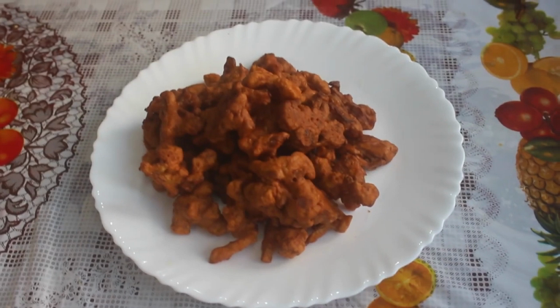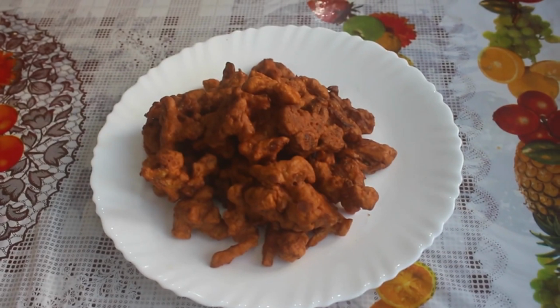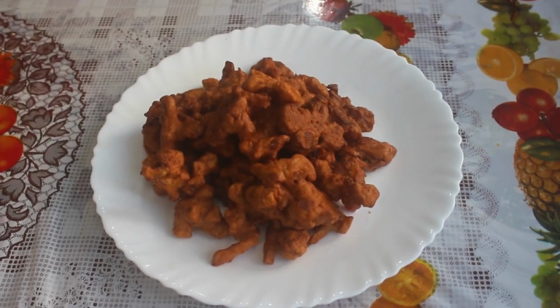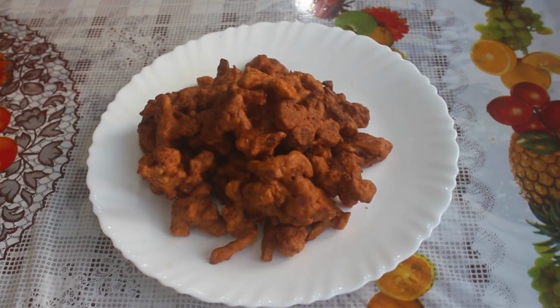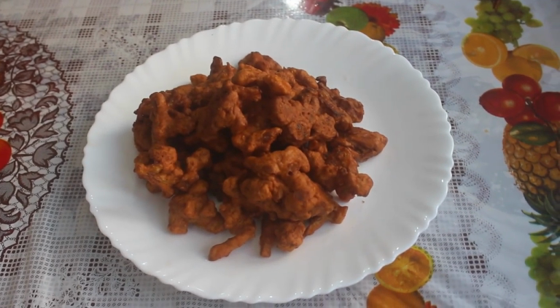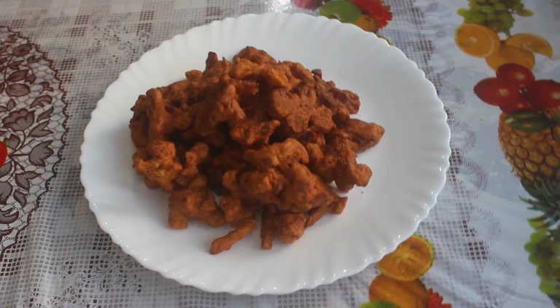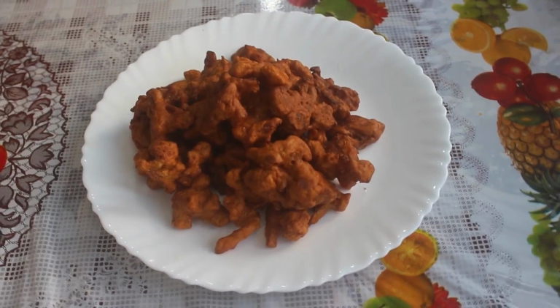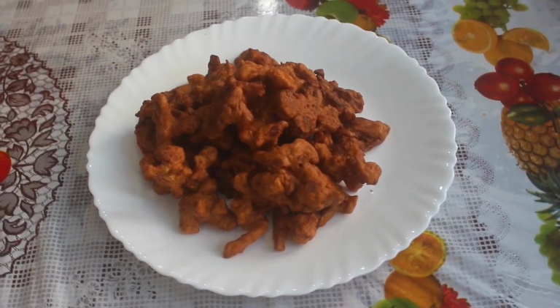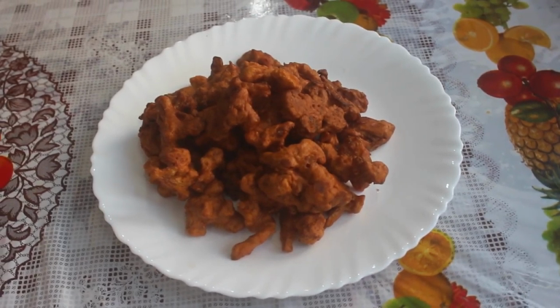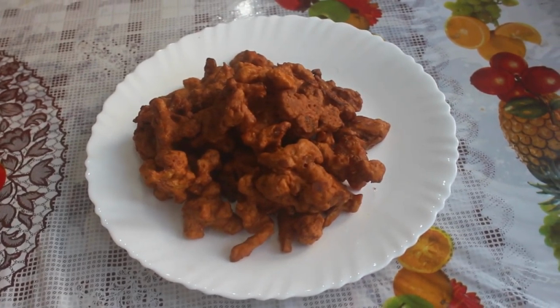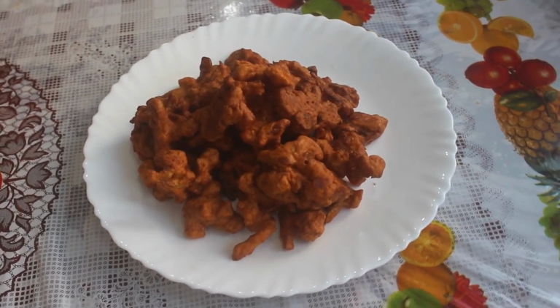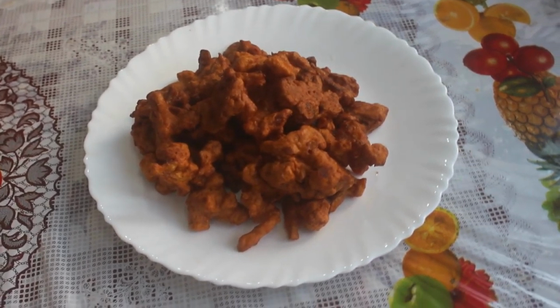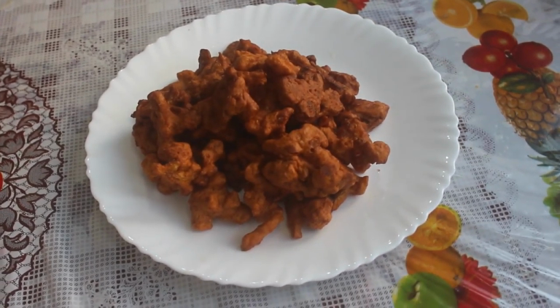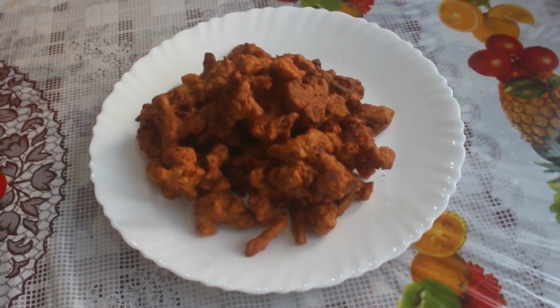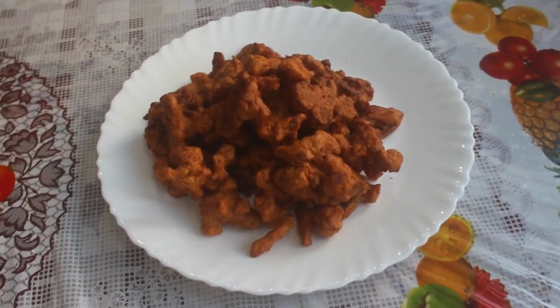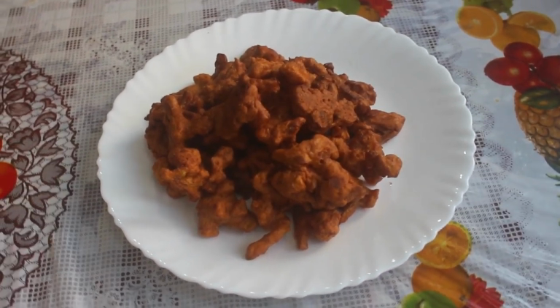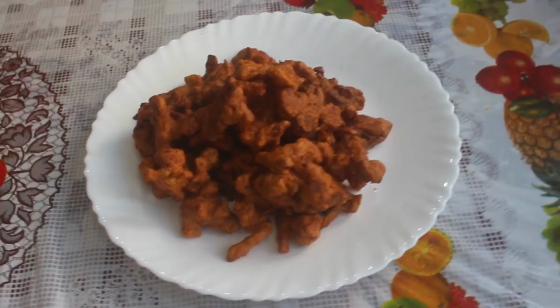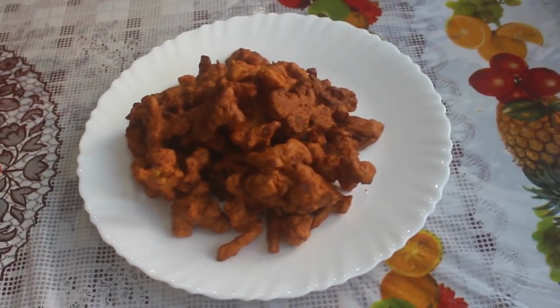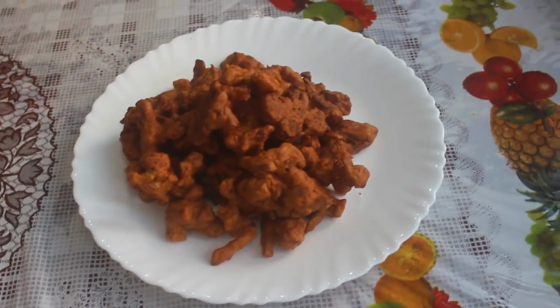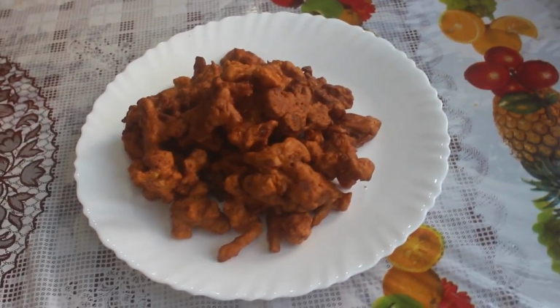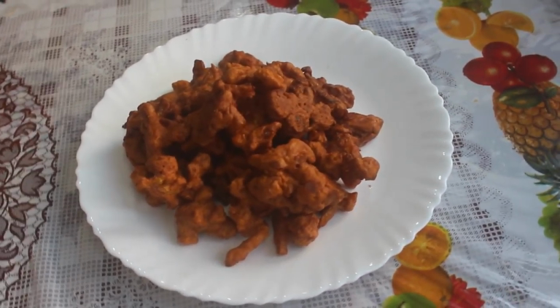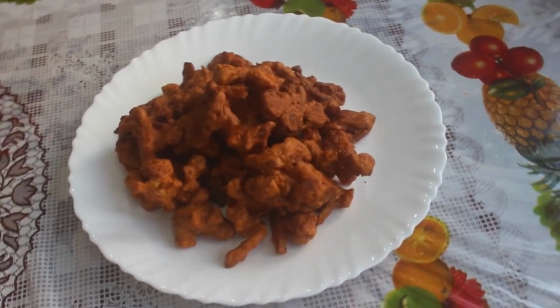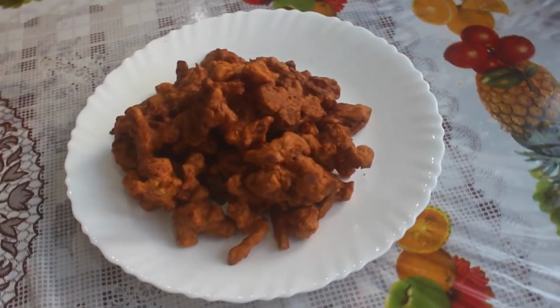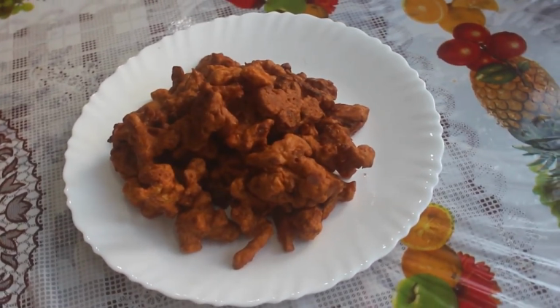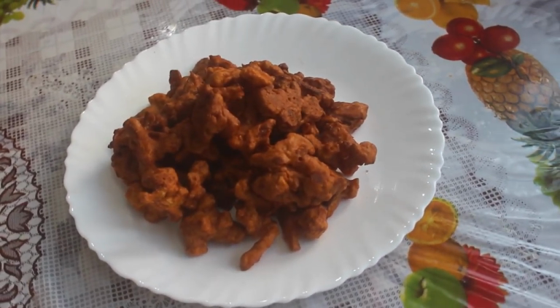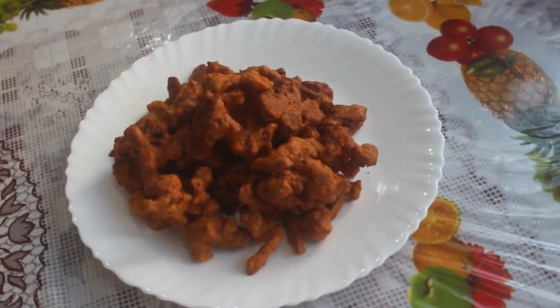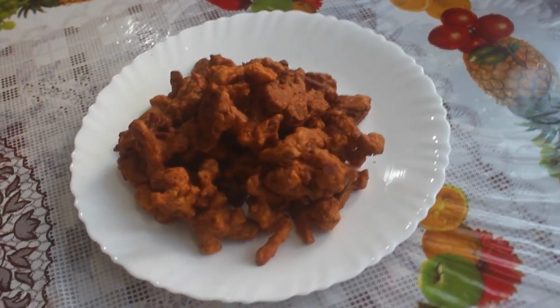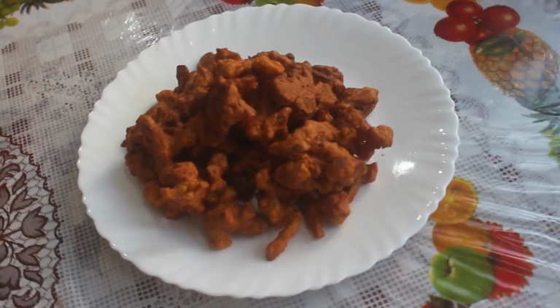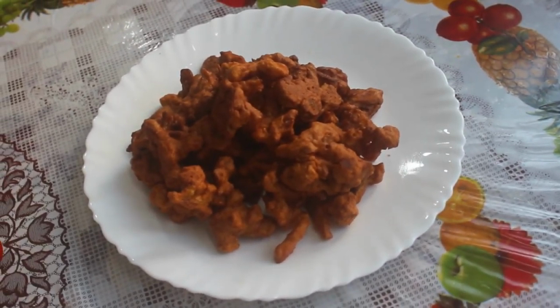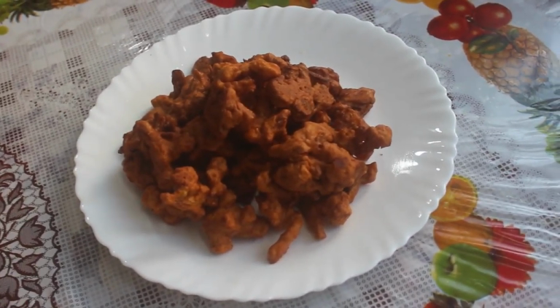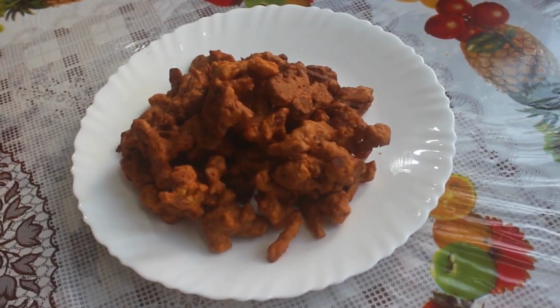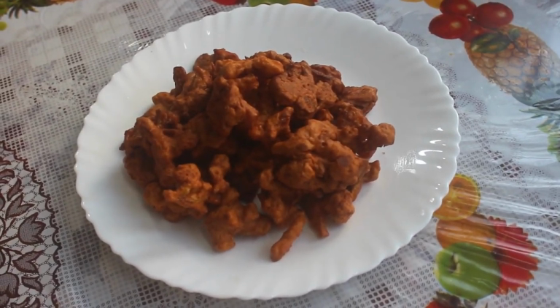Welcome back to Easy Kitchen. In Easy Kitchen, we will see how easy cauliflower is made.